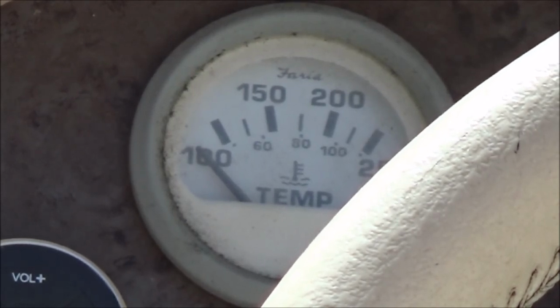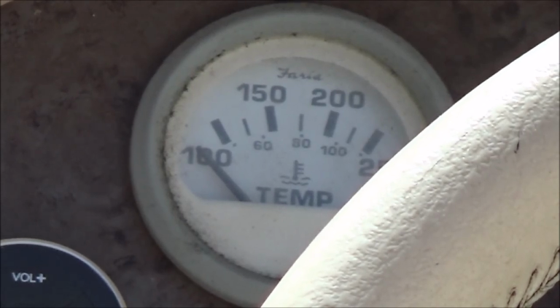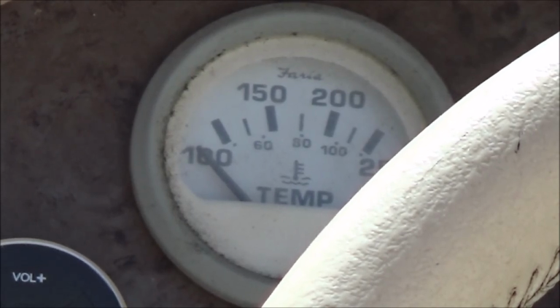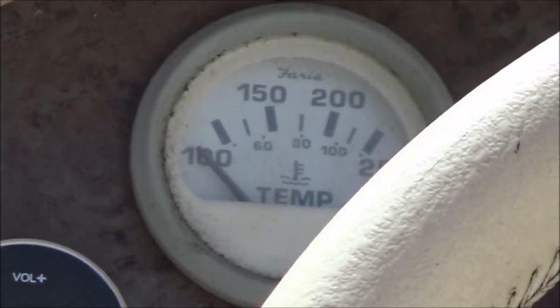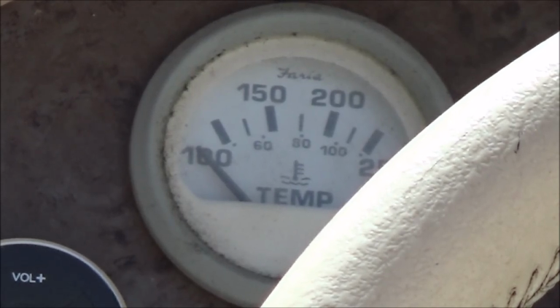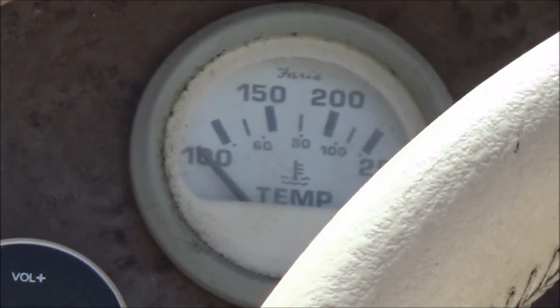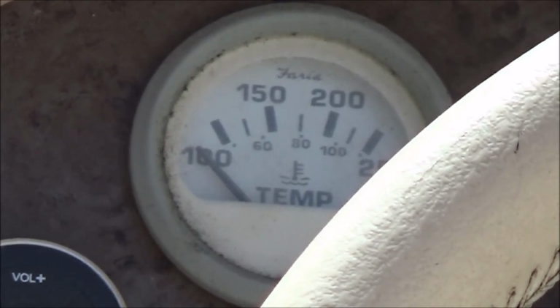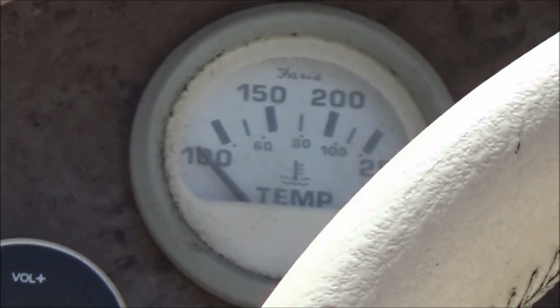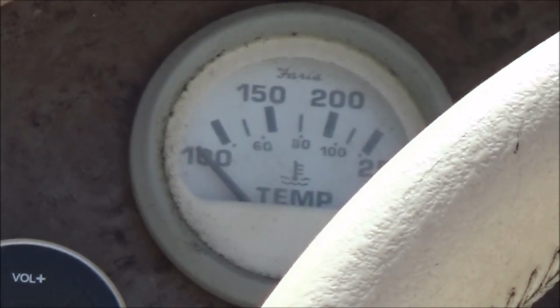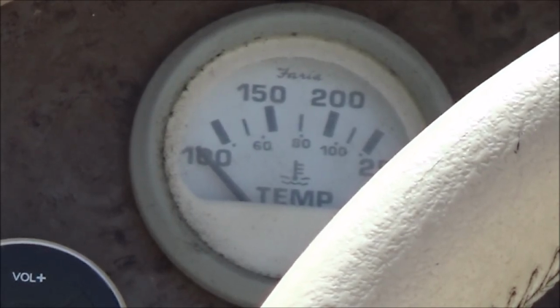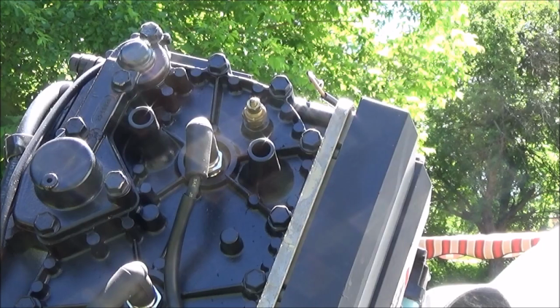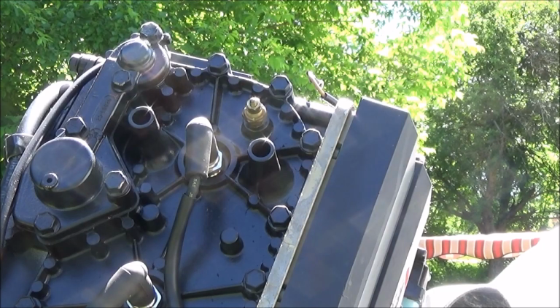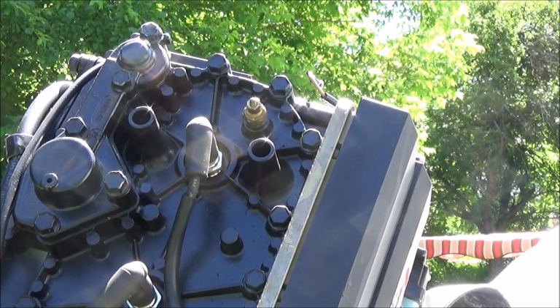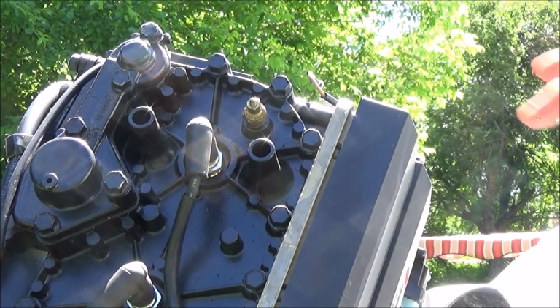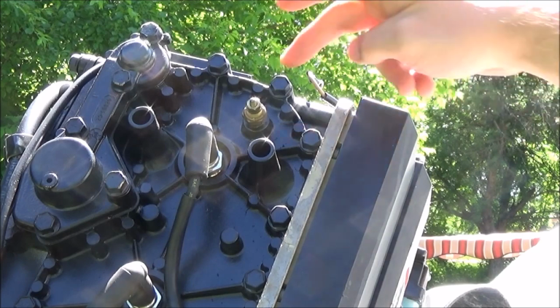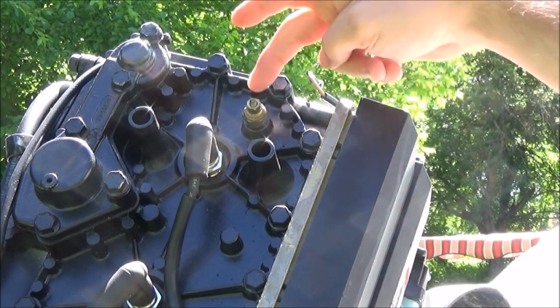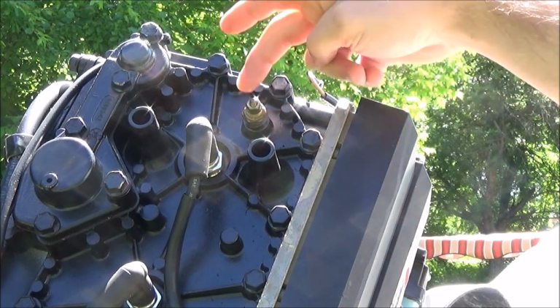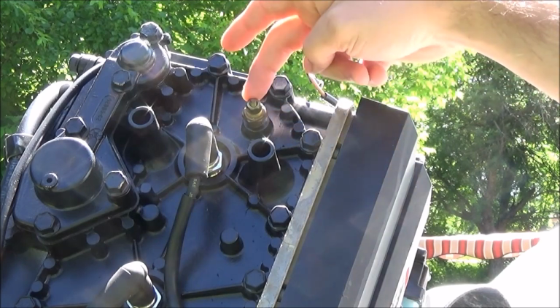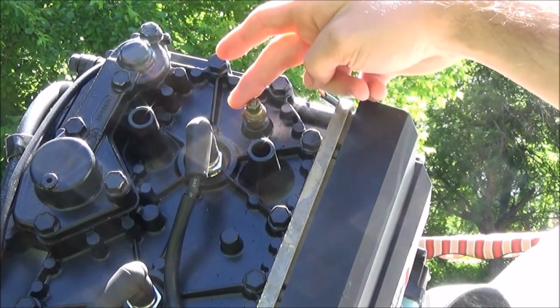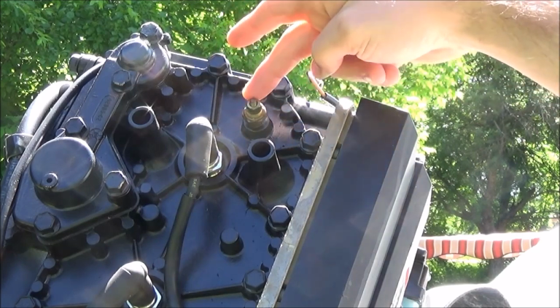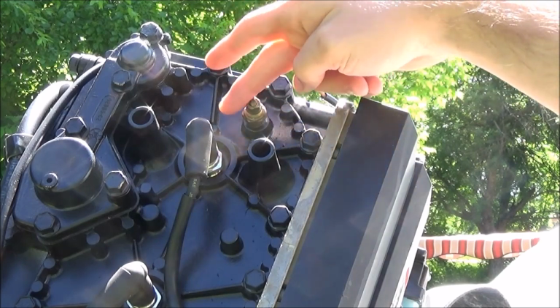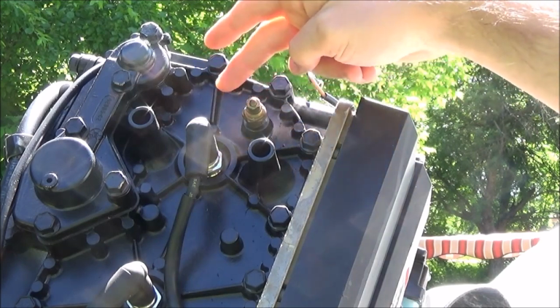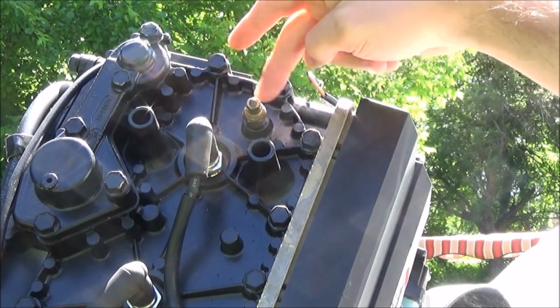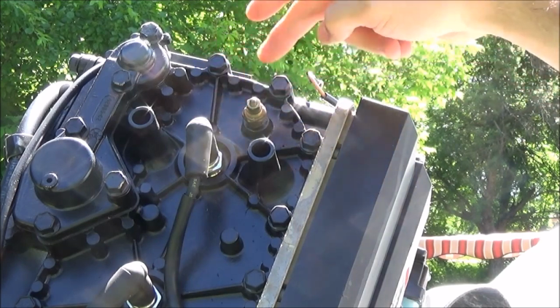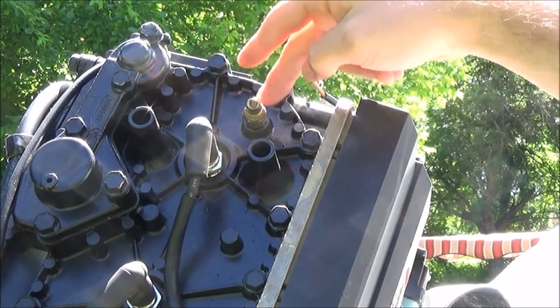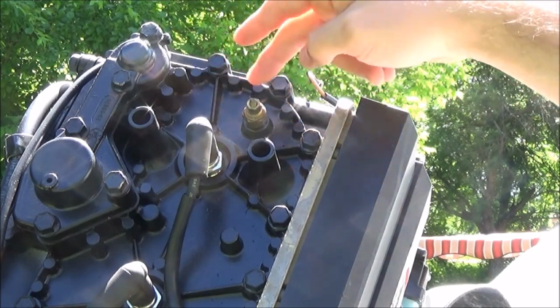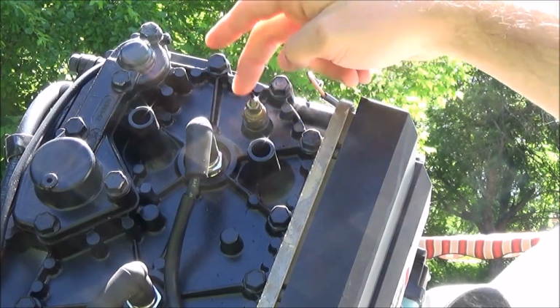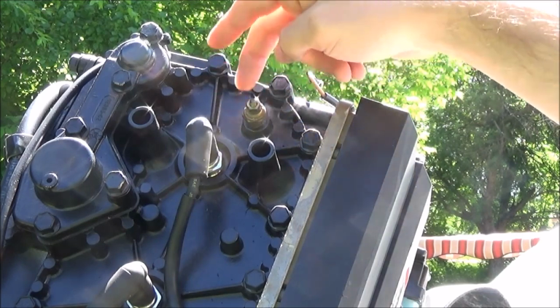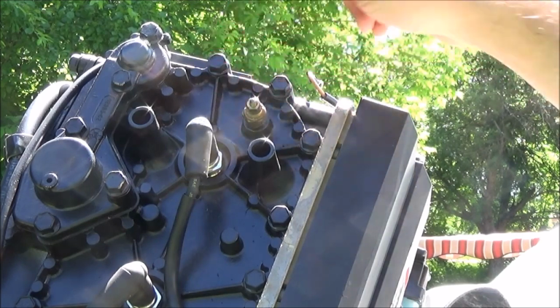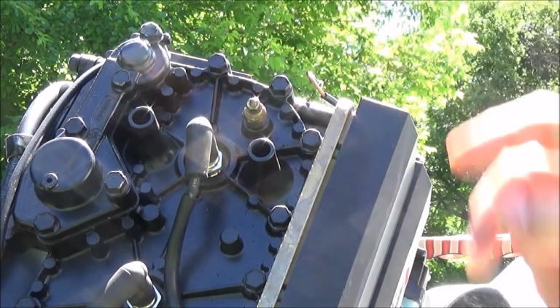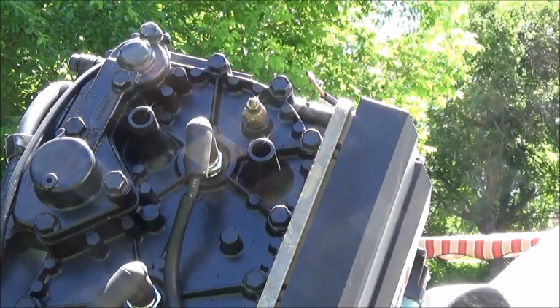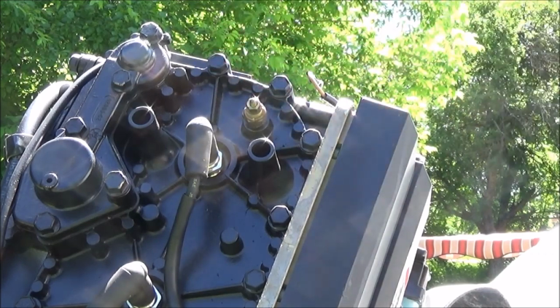So moving on to the sensor. I already took the wire off, and now I'm just going to take the sensor out.